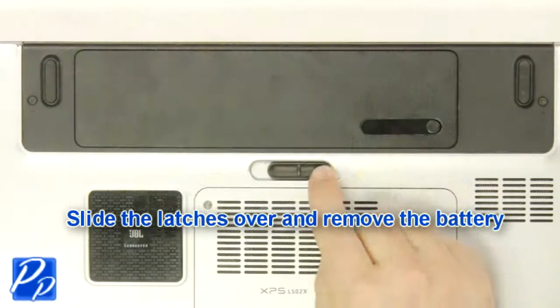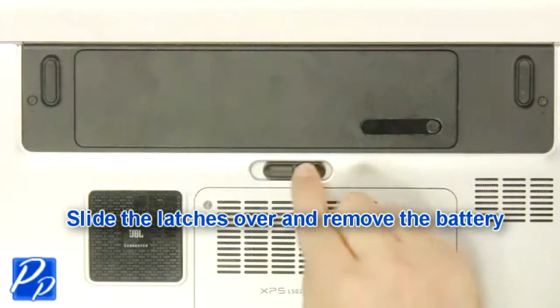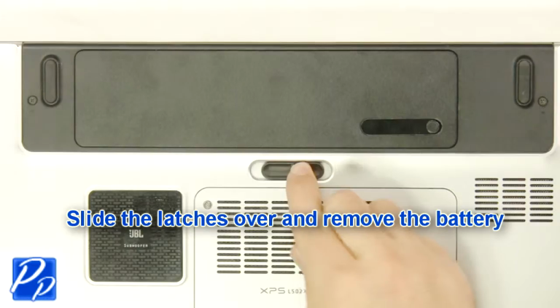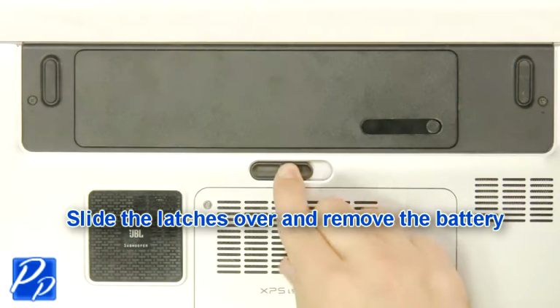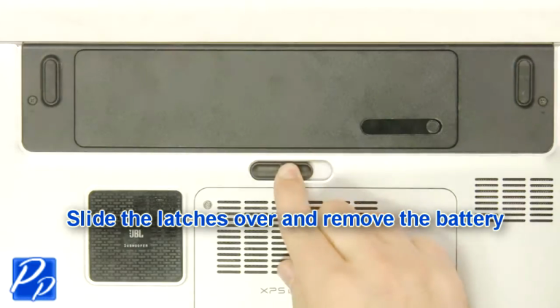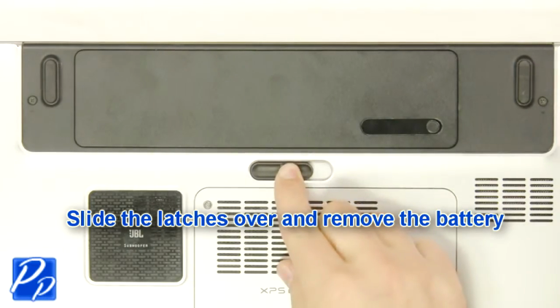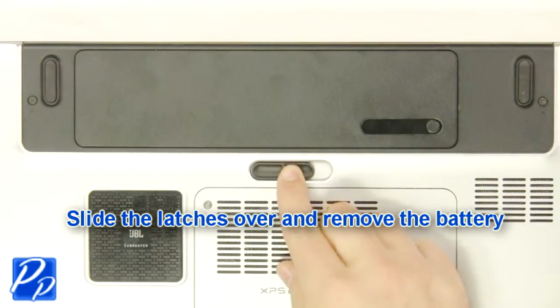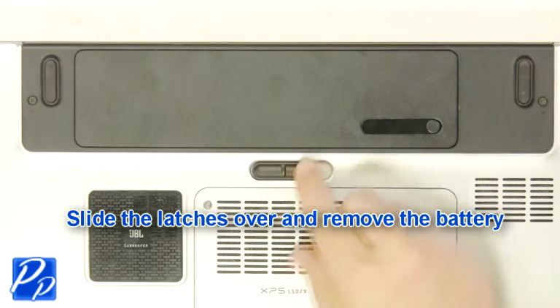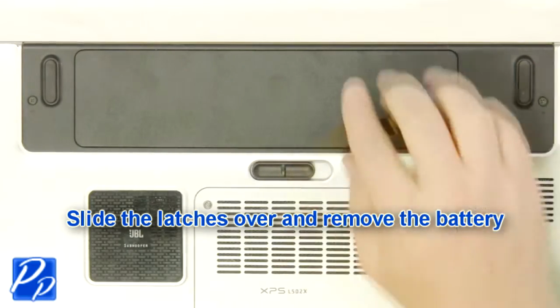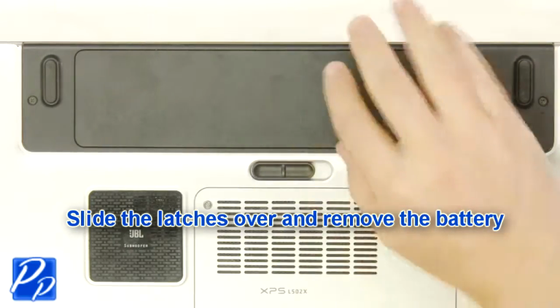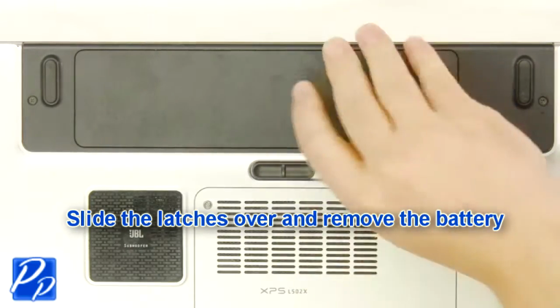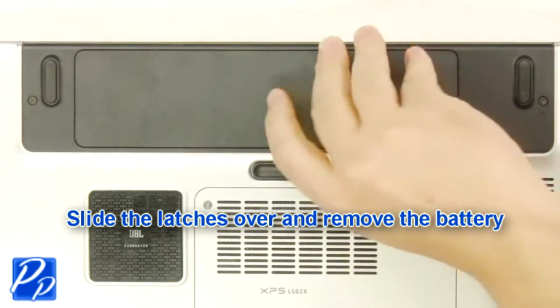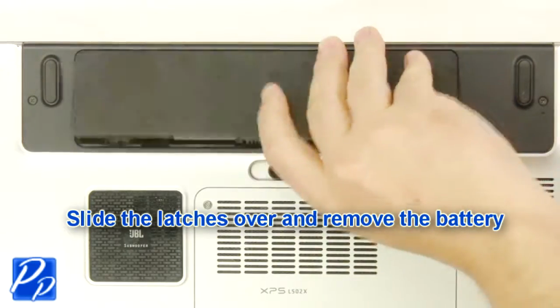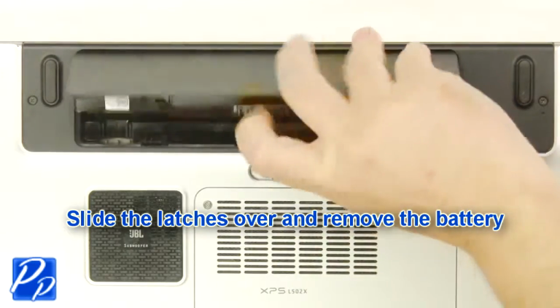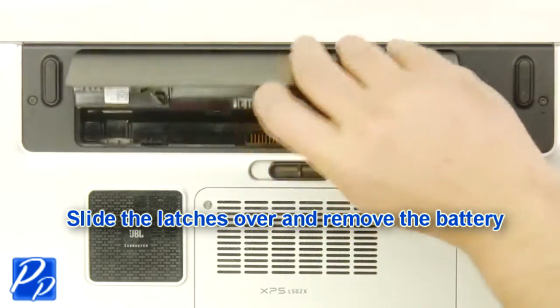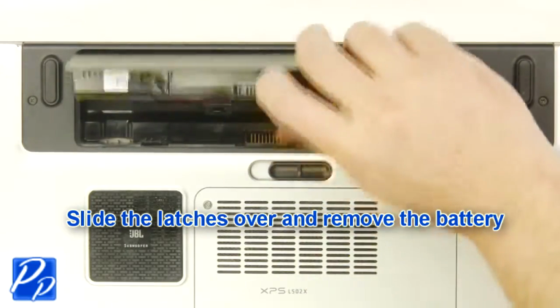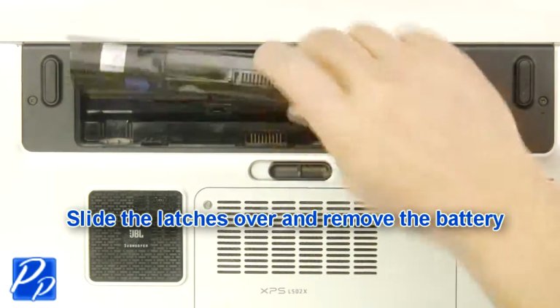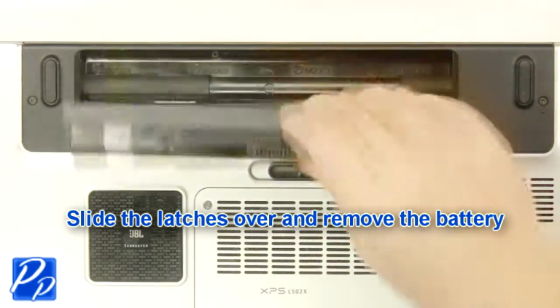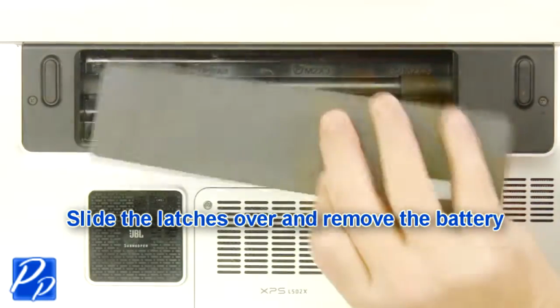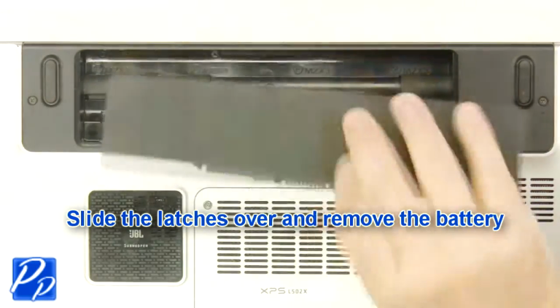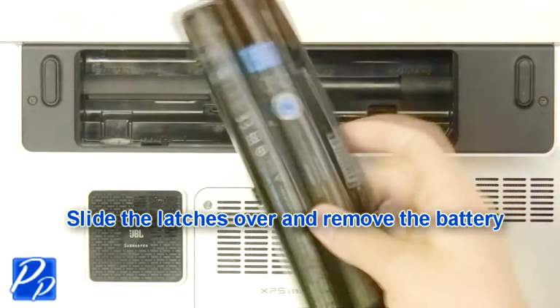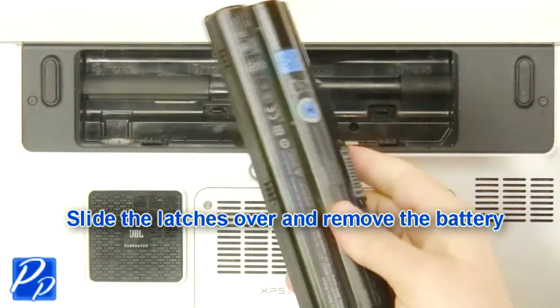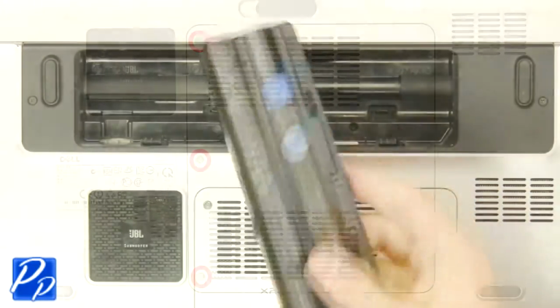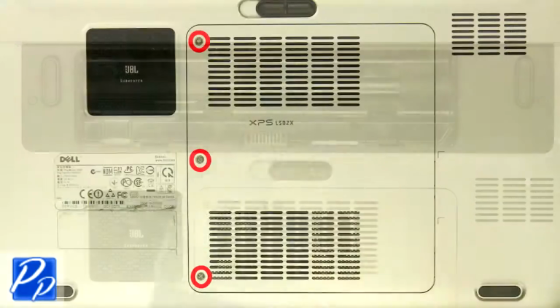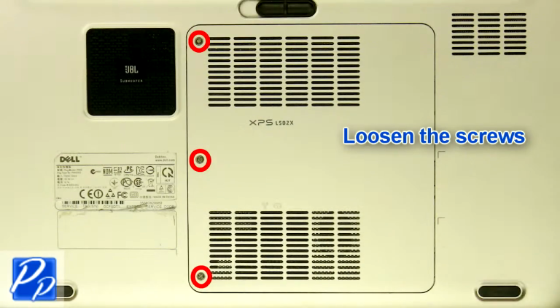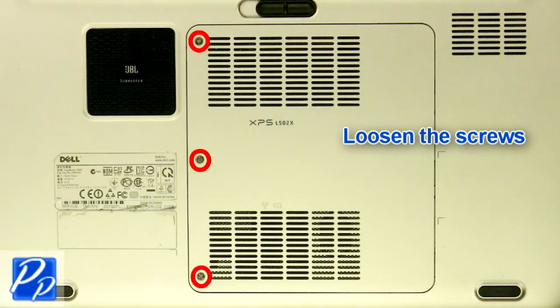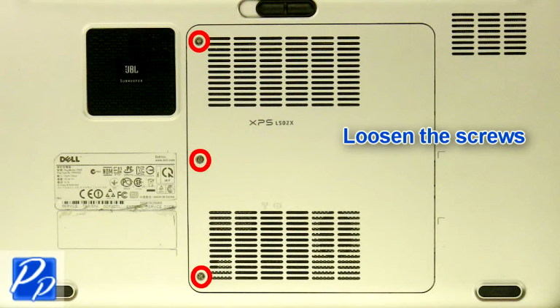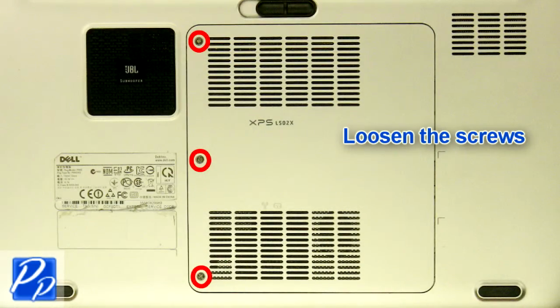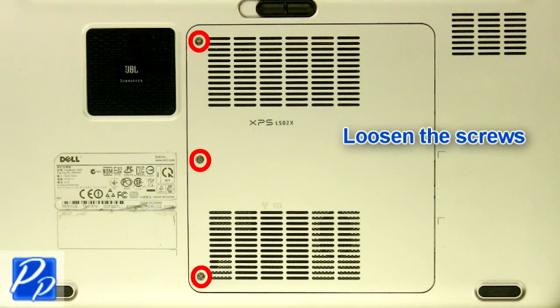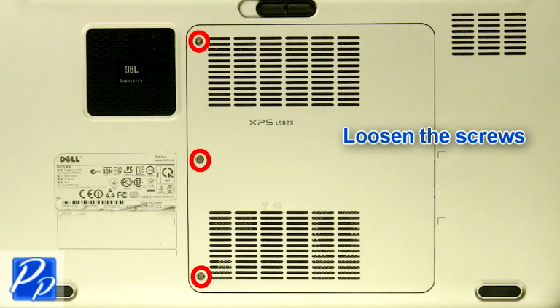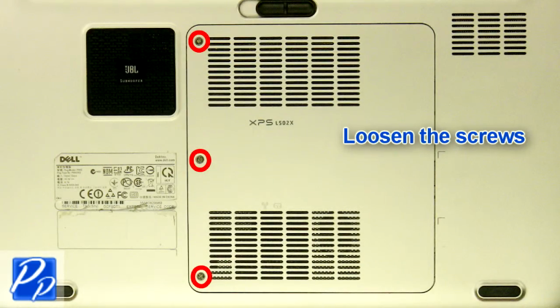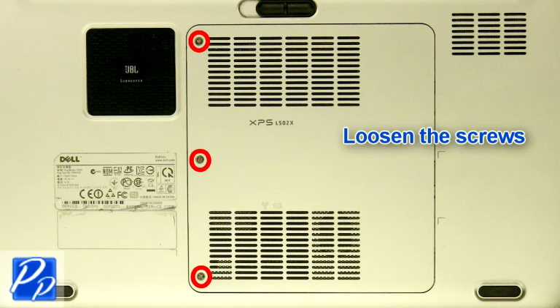Slide the latch over to unlock the battery. Lift the battery out of the laptop. Loosen the screws.